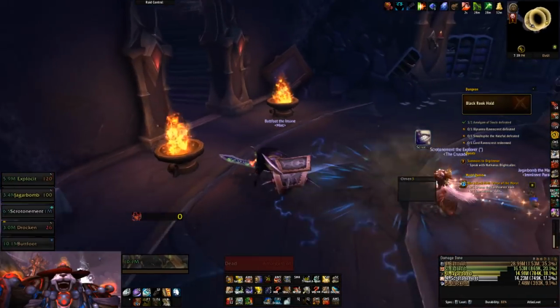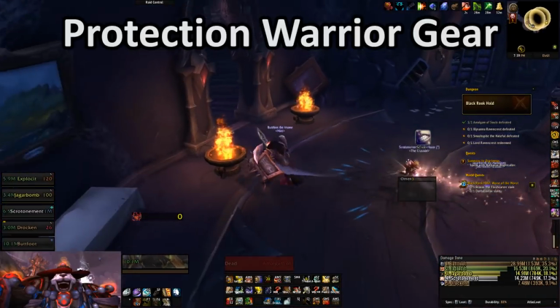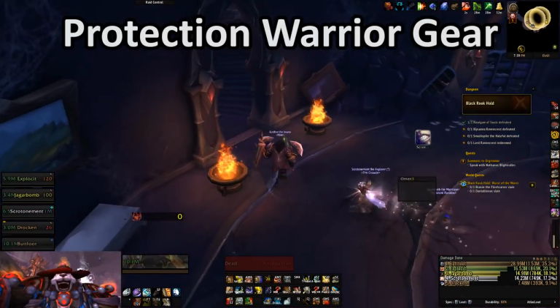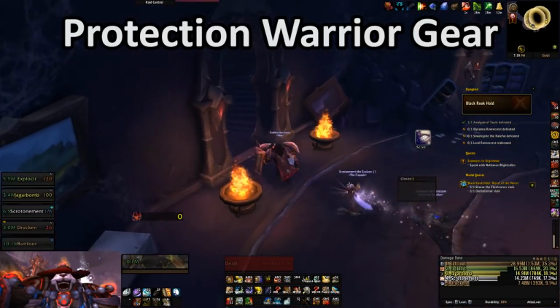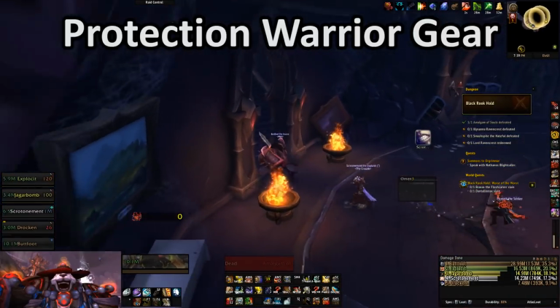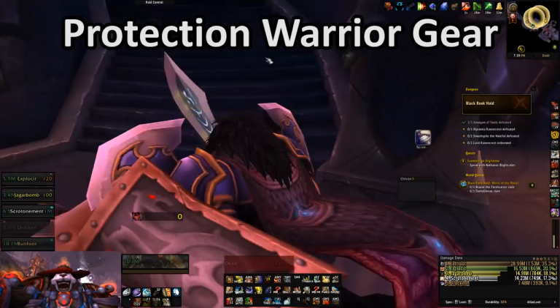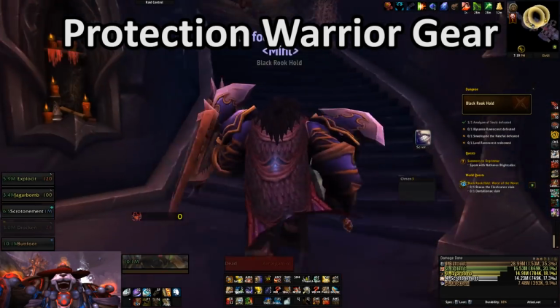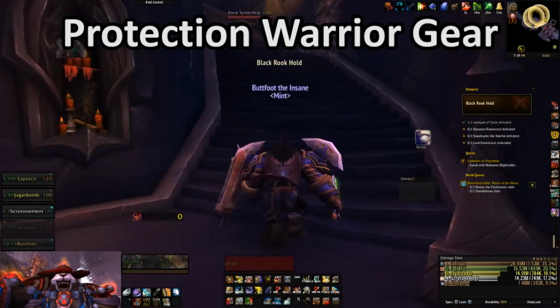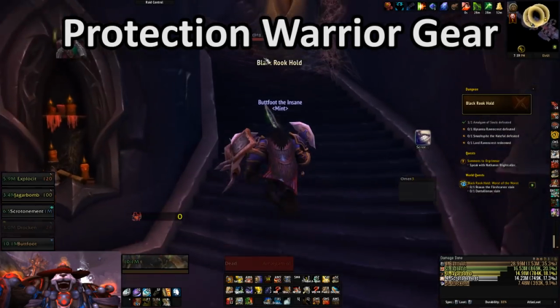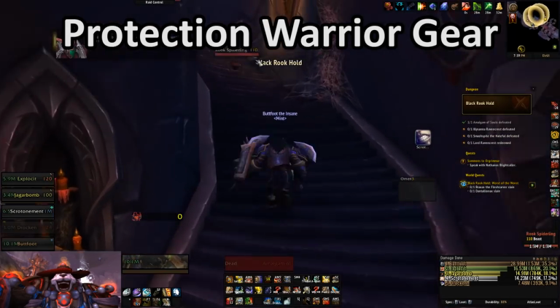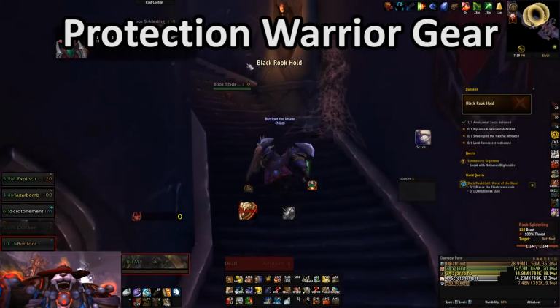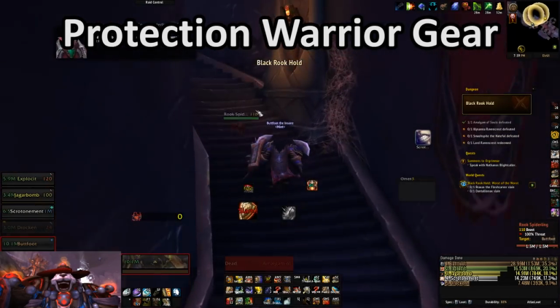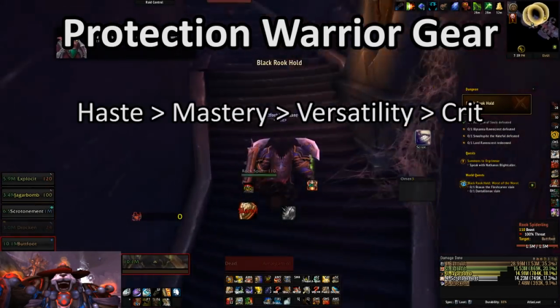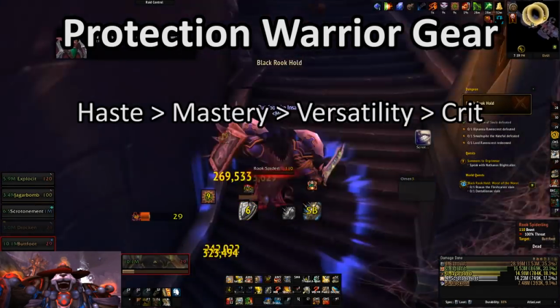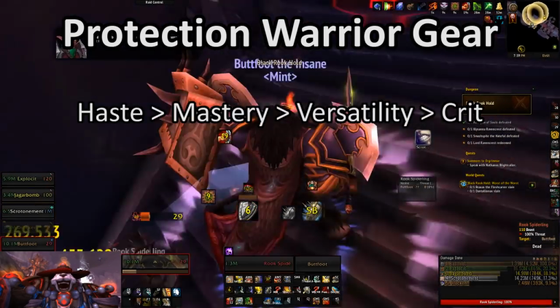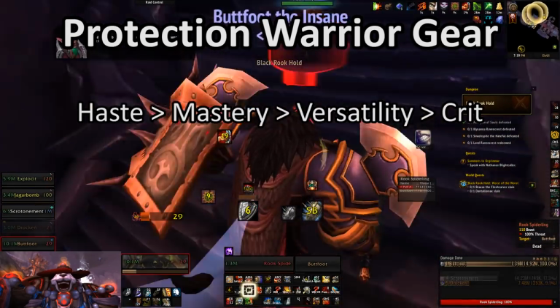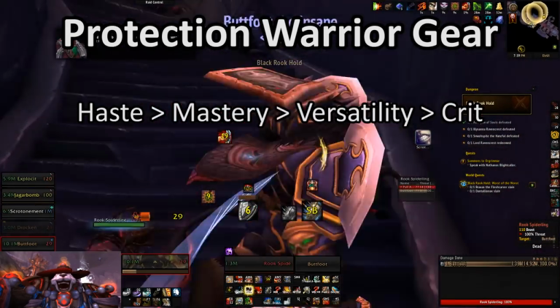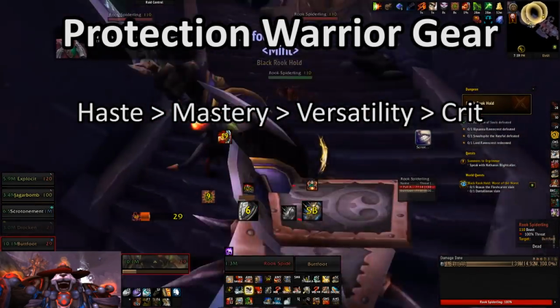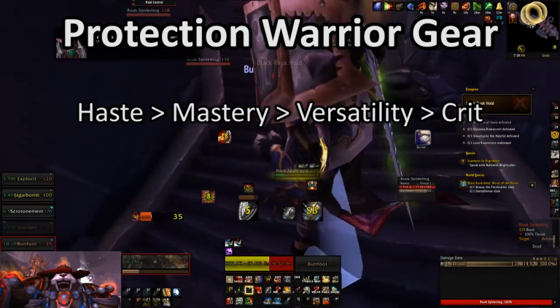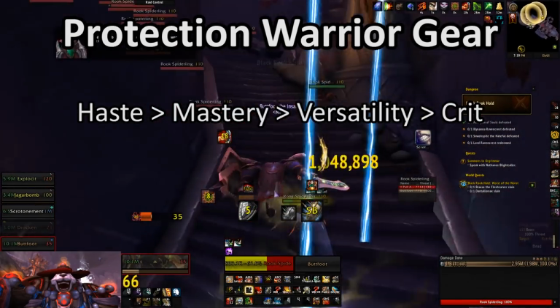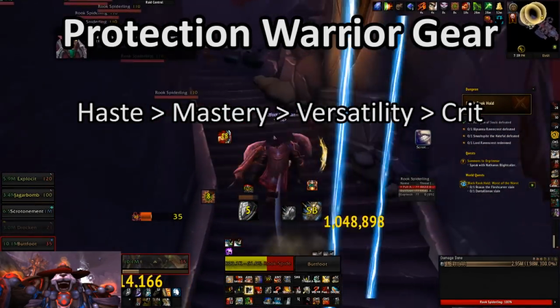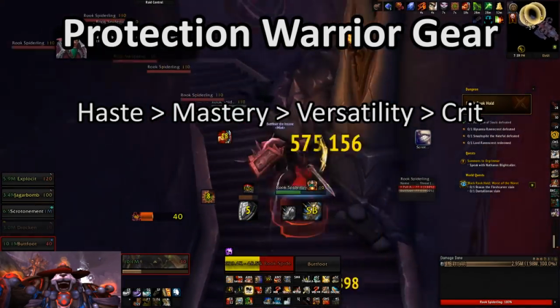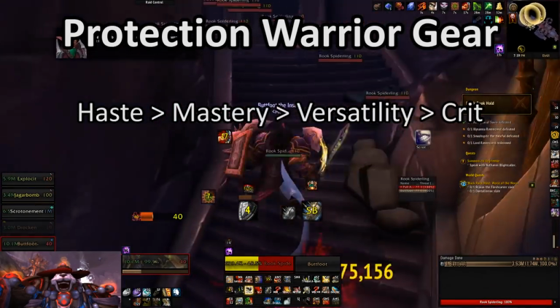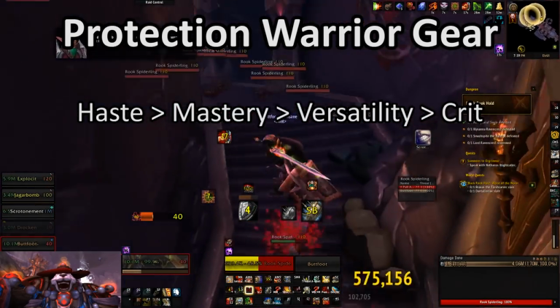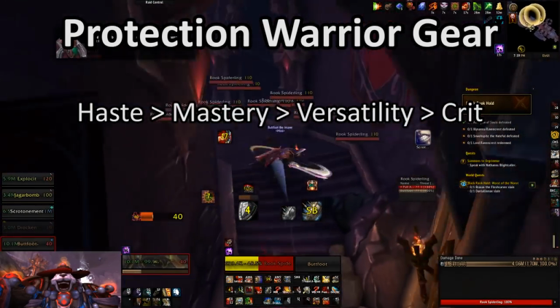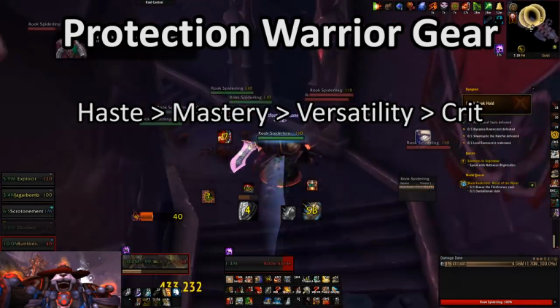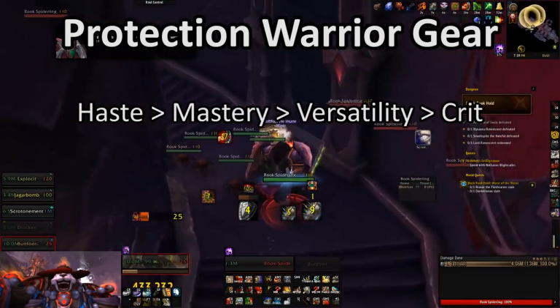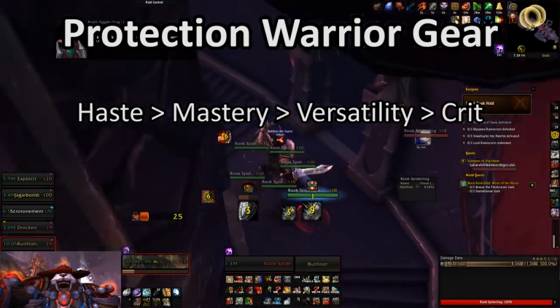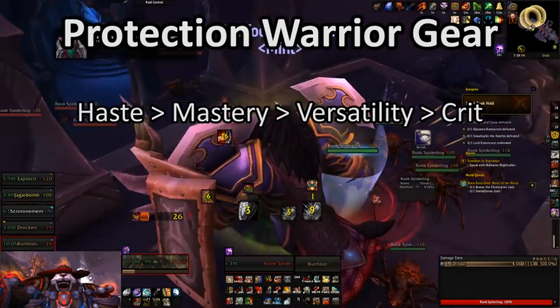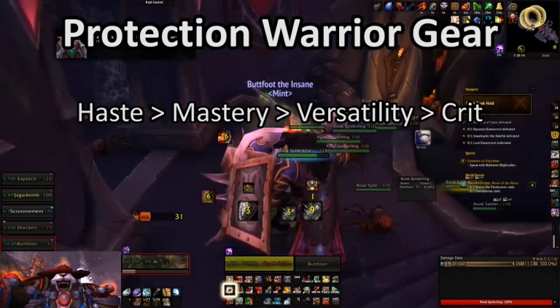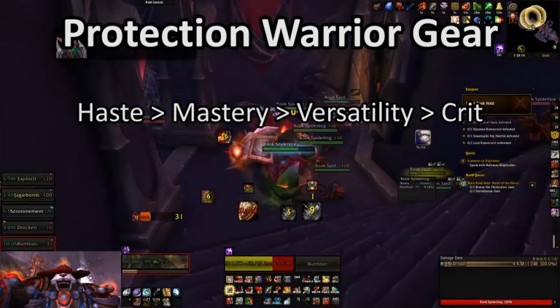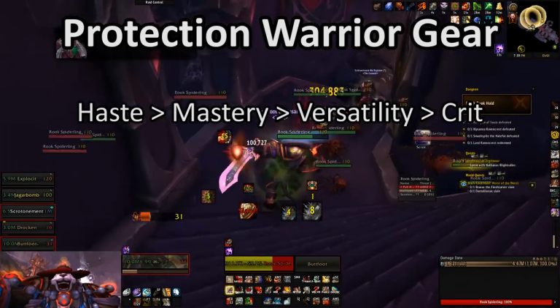As for how to gear, the setup is pretty simple. Haste is better than Mastery, which is better than Versatility, which is better than Crit.